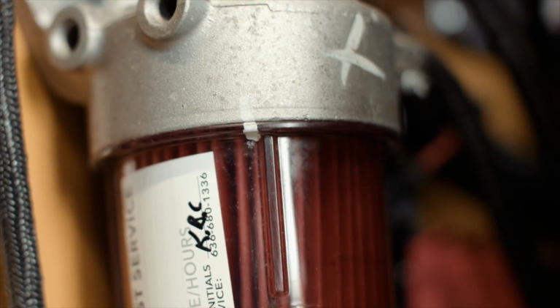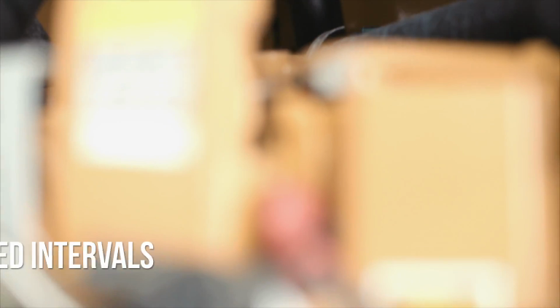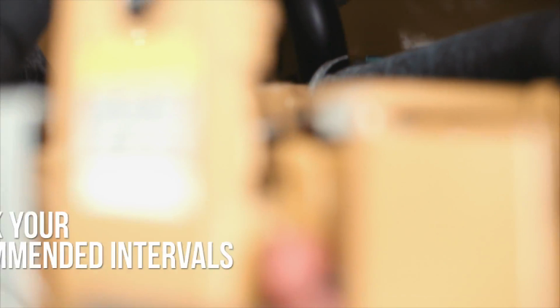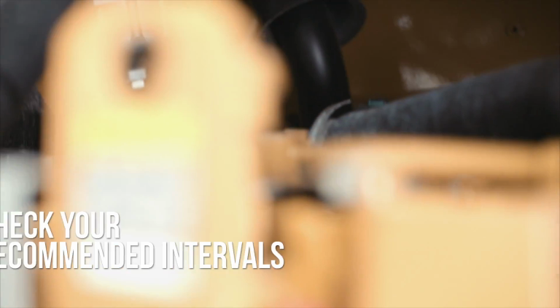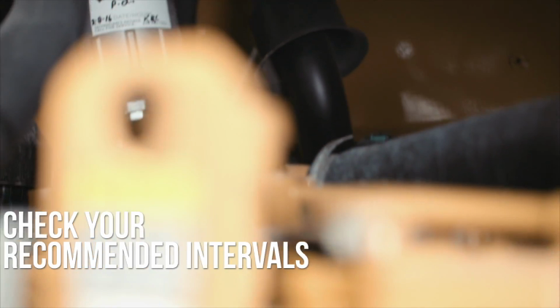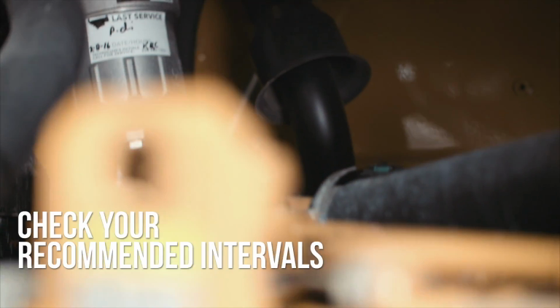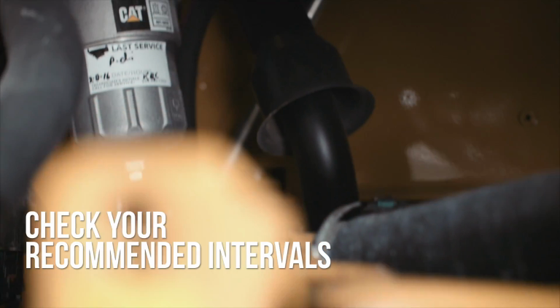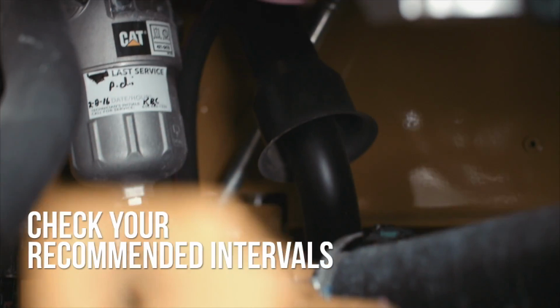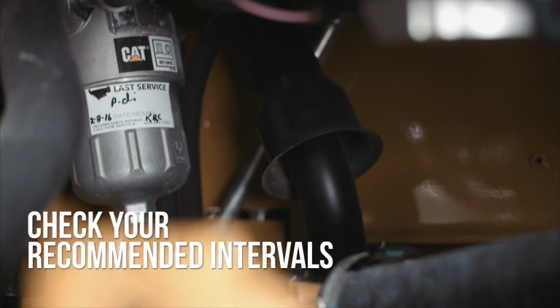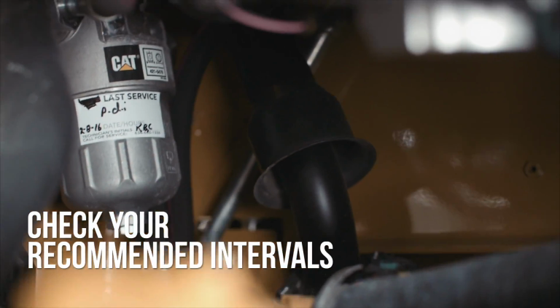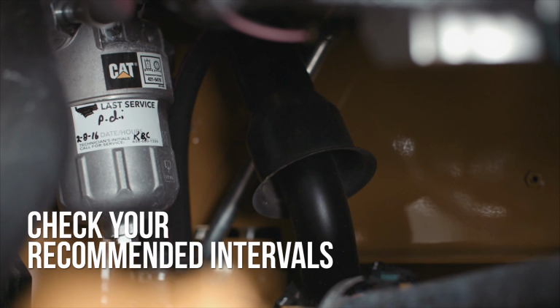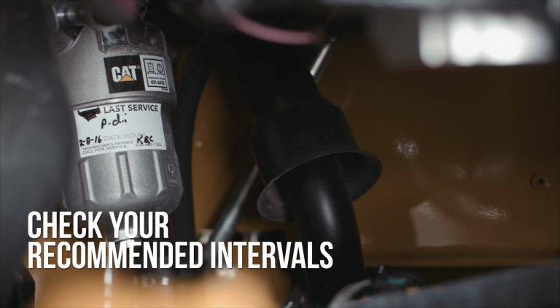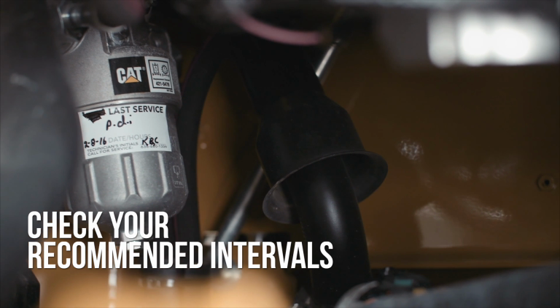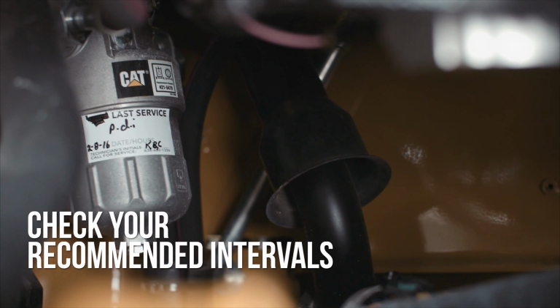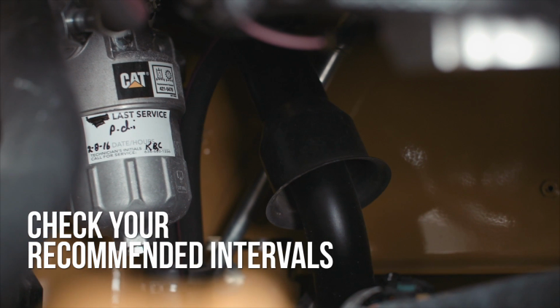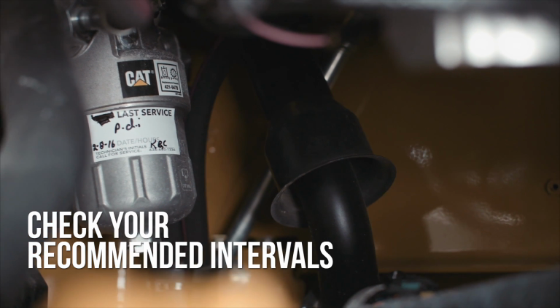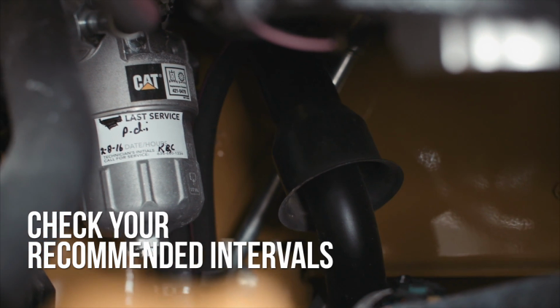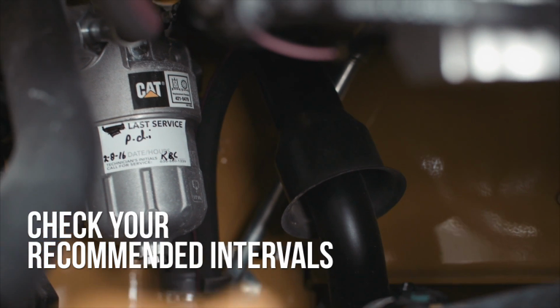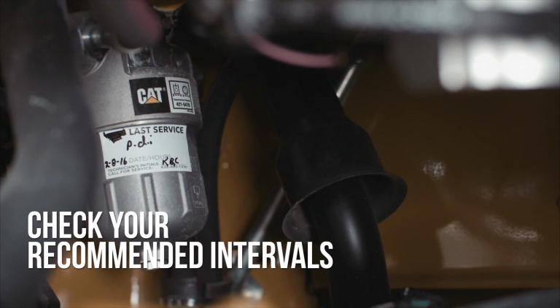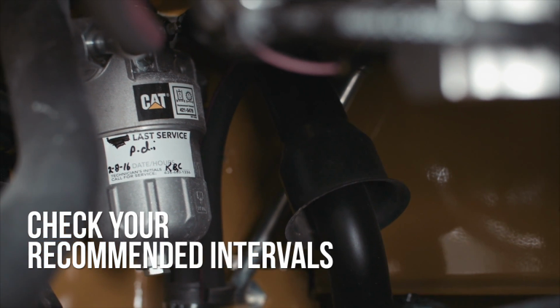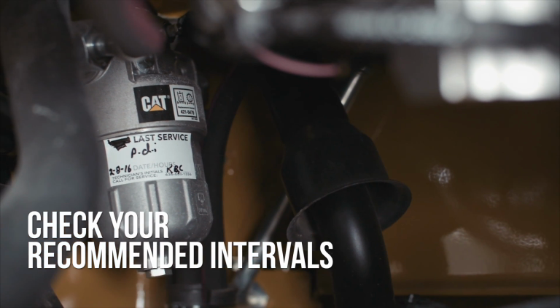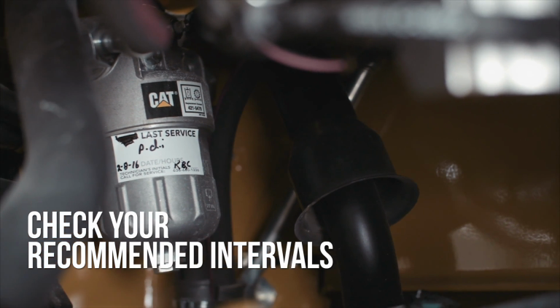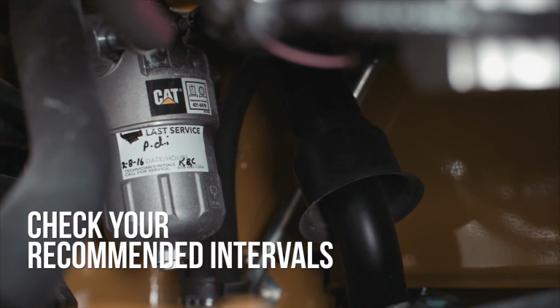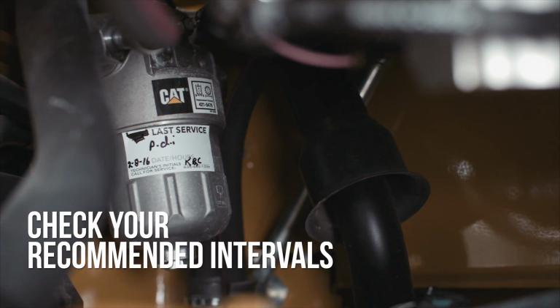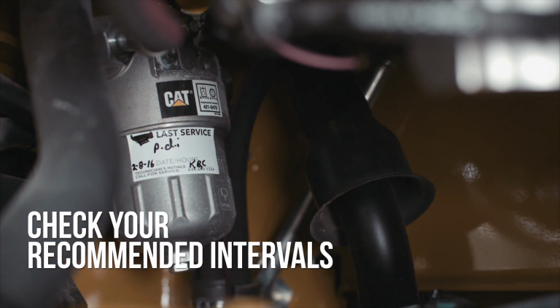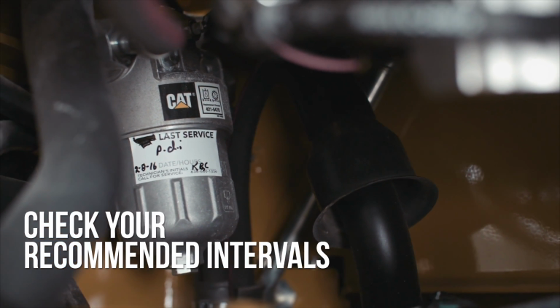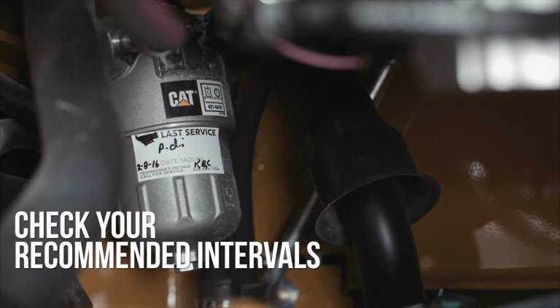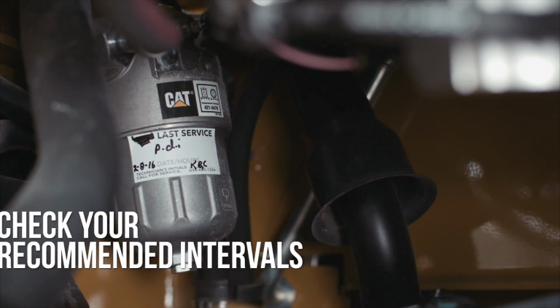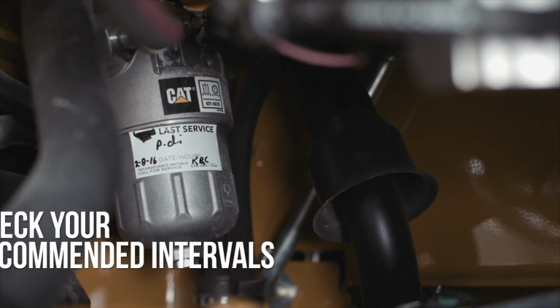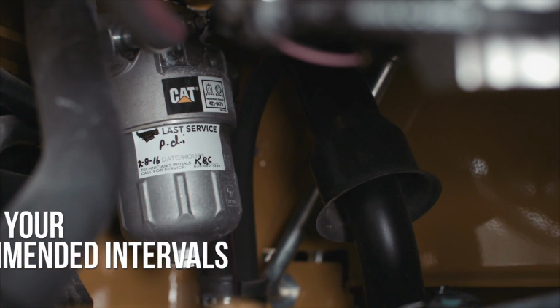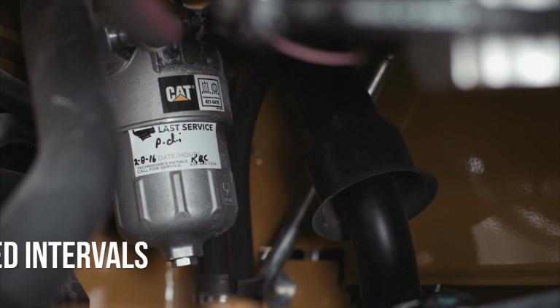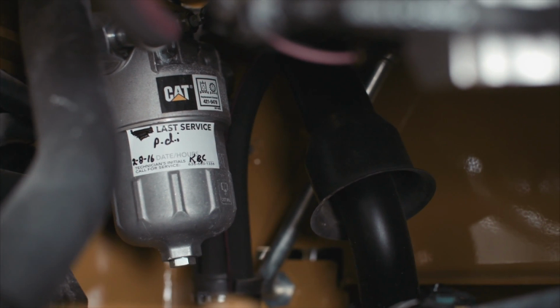Here's what the hydraulic filter looks like. Be sure to follow your machine model's recommended intervals for changing the hydraulic filter.